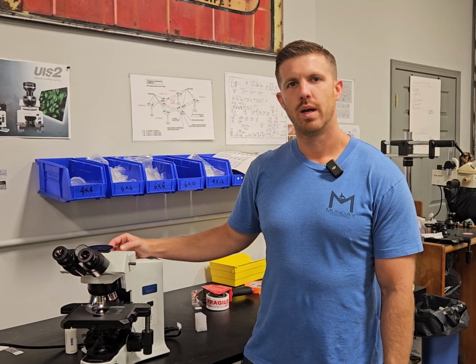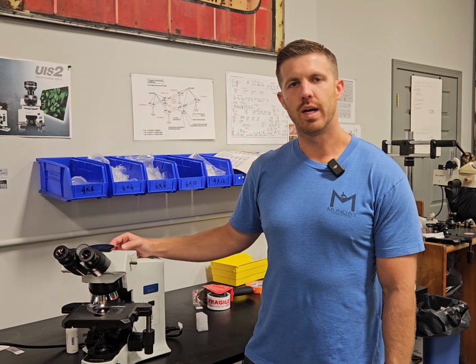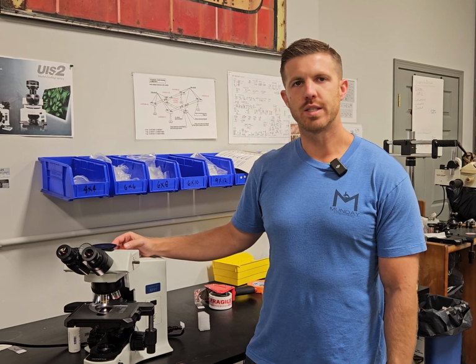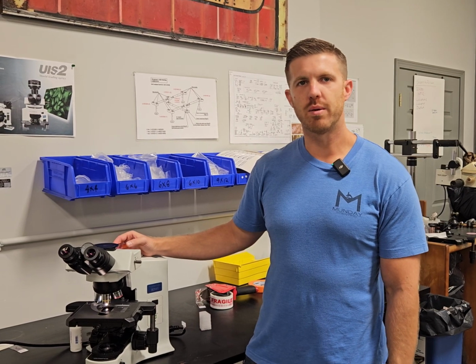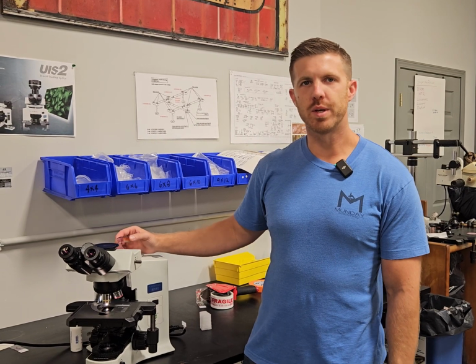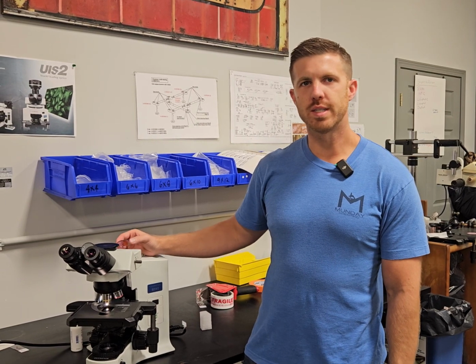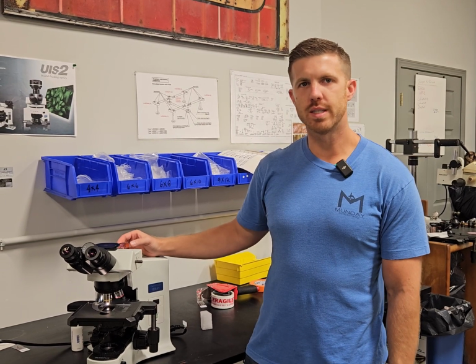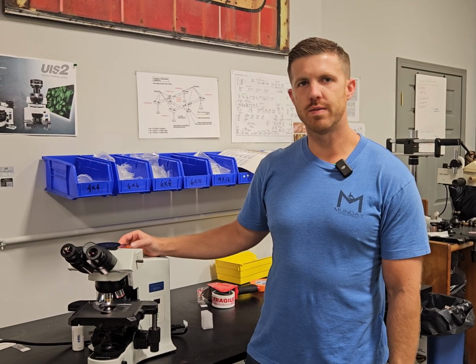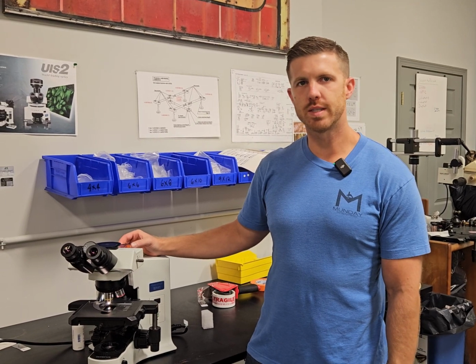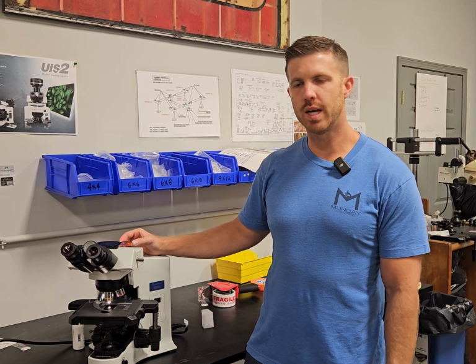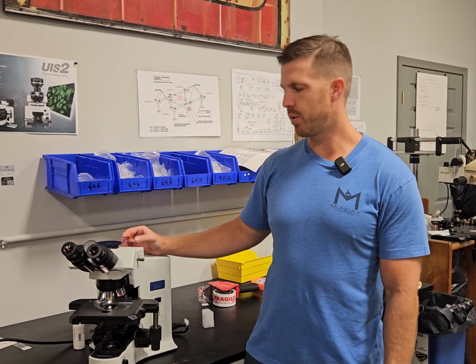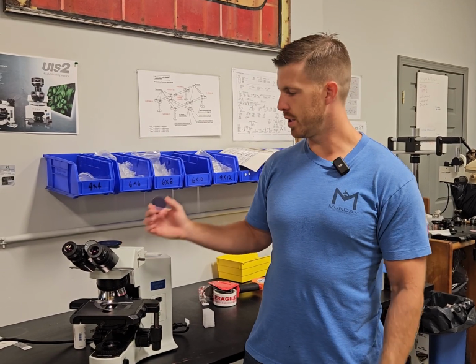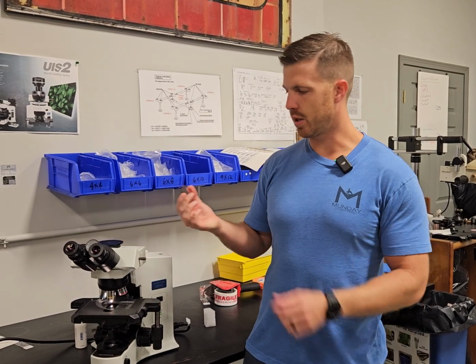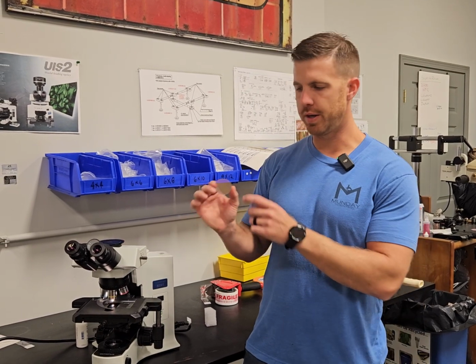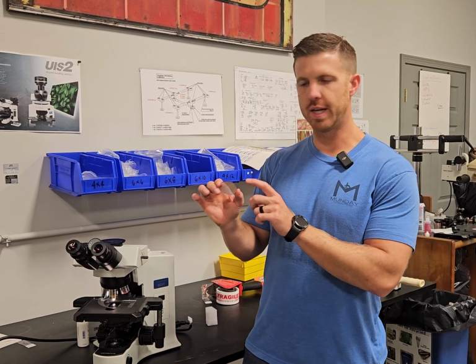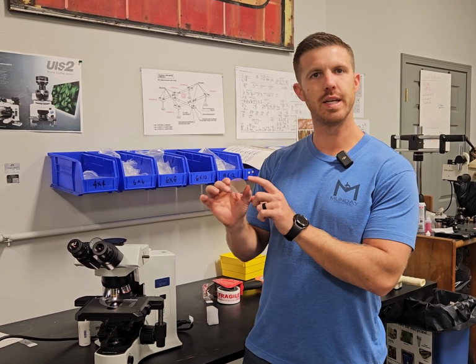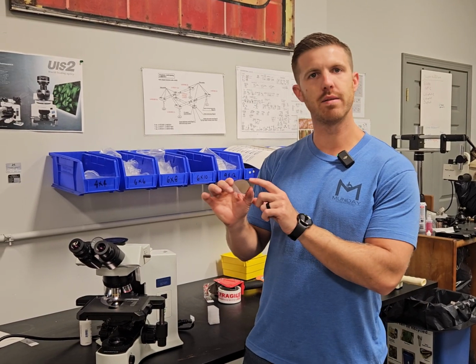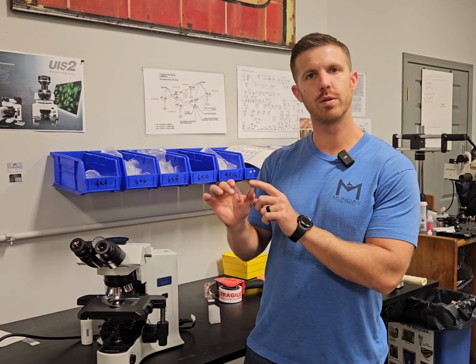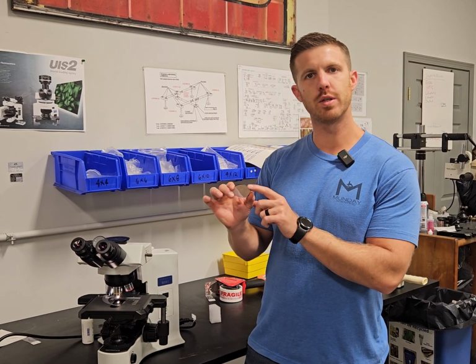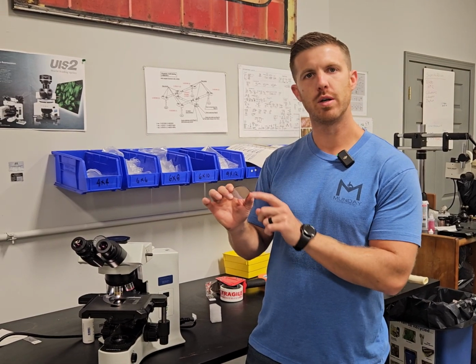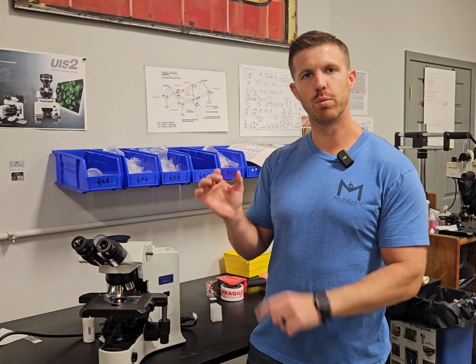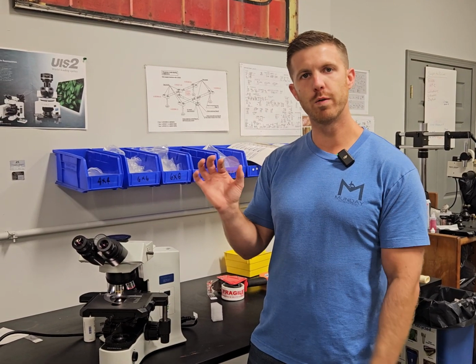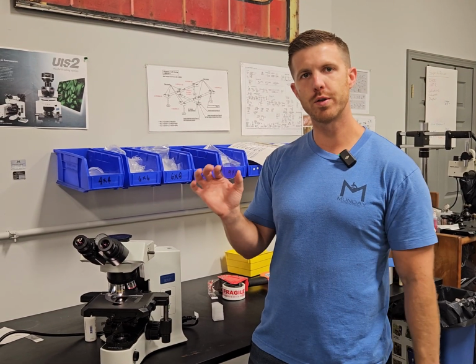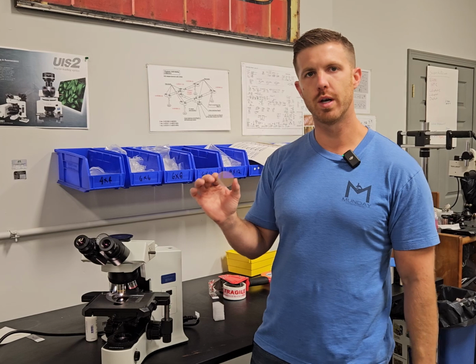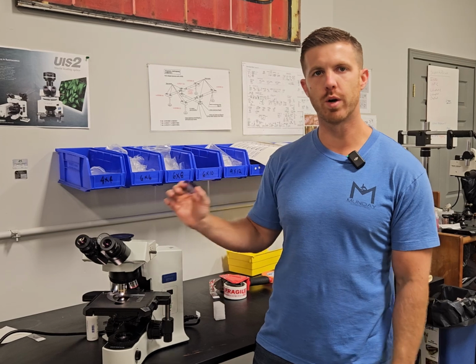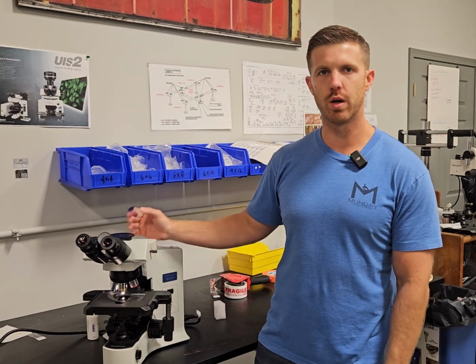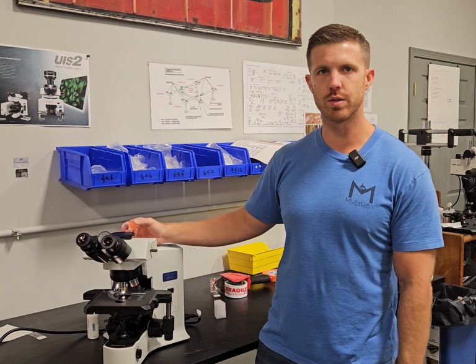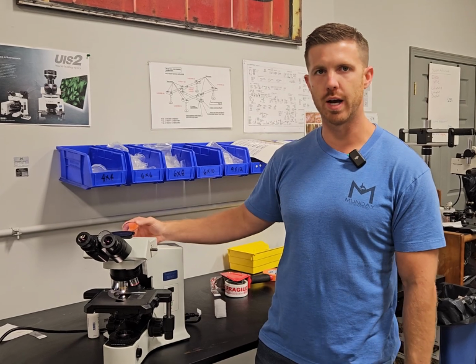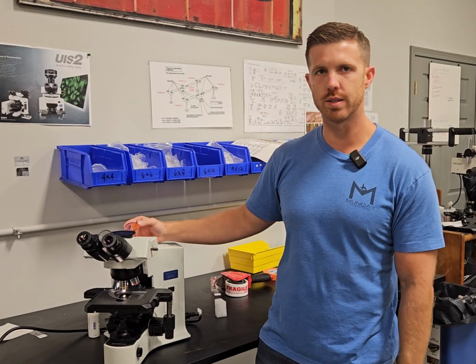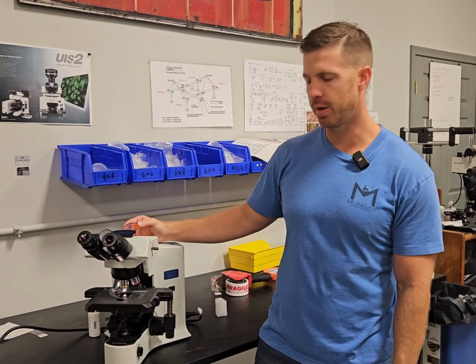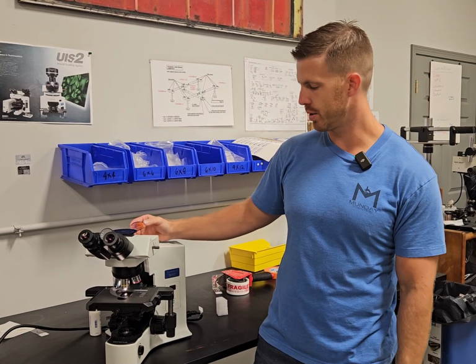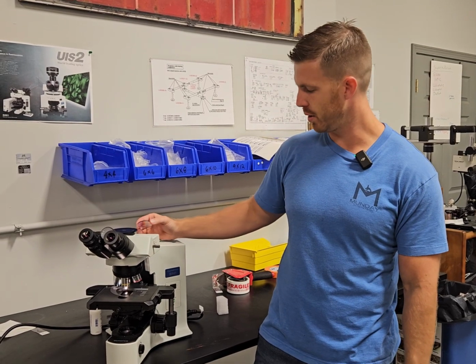Hey, this is Chad with Monday Scientific. Today we're going to talk about the didinium filter, blue filter, and where it goes on a halogen microscope.